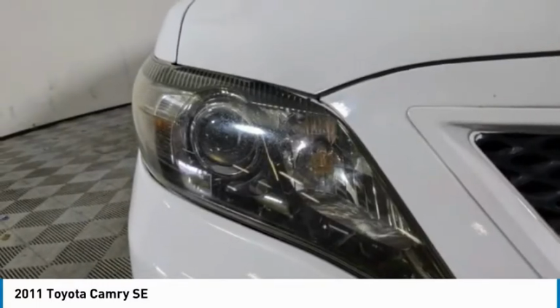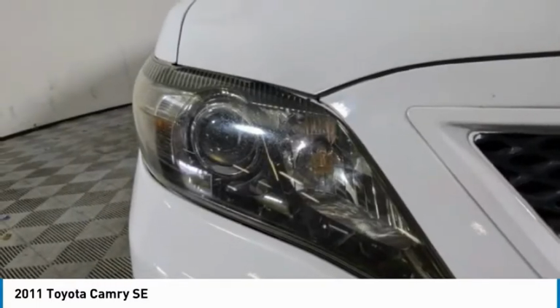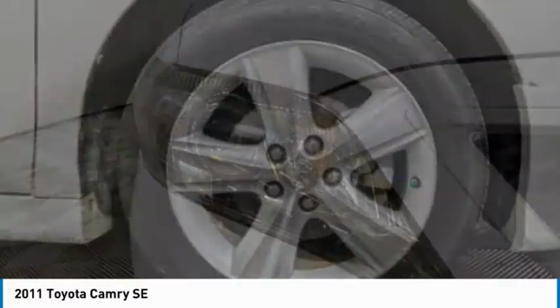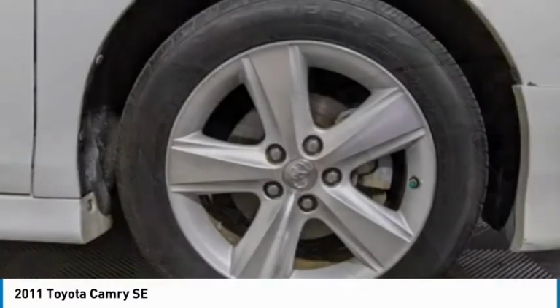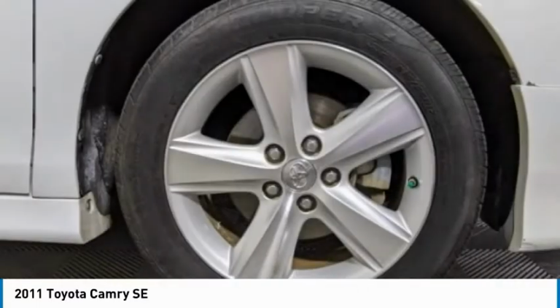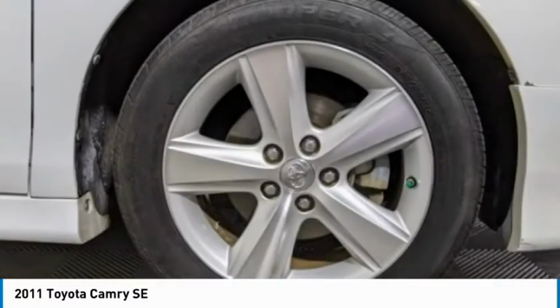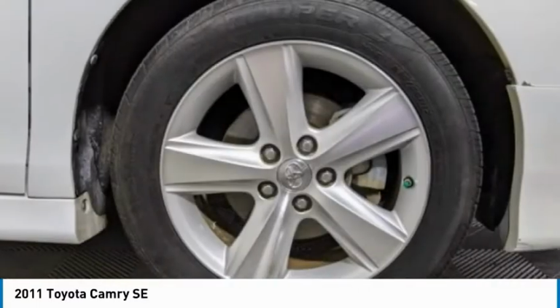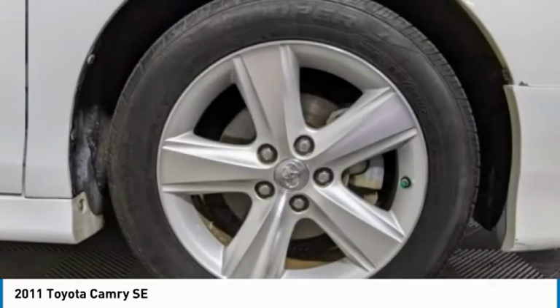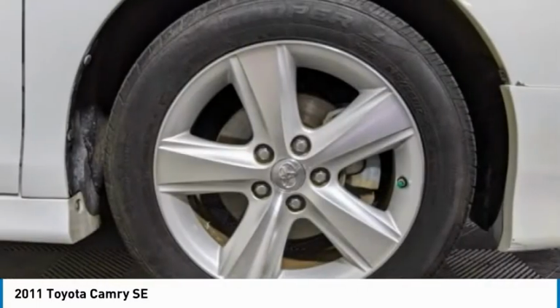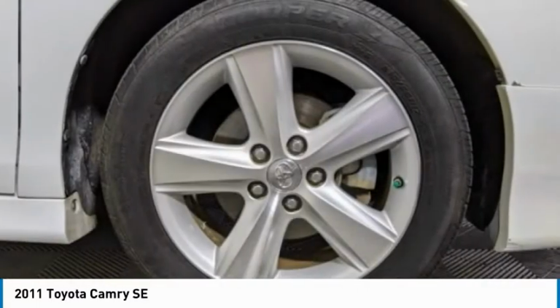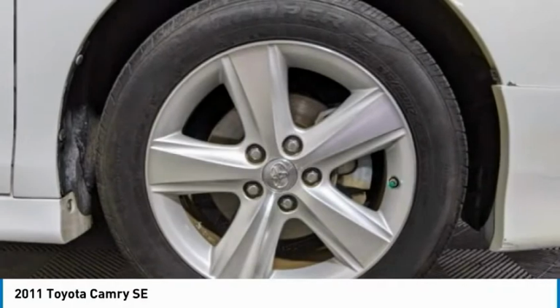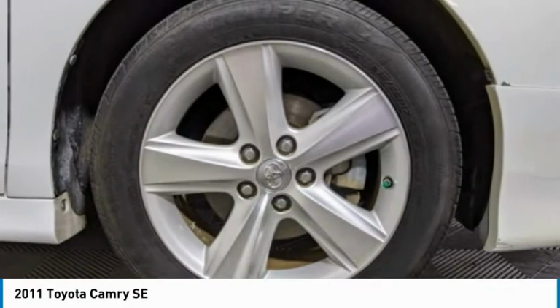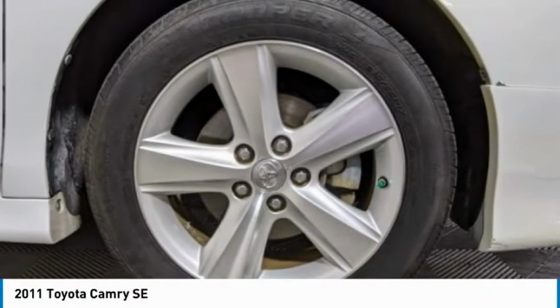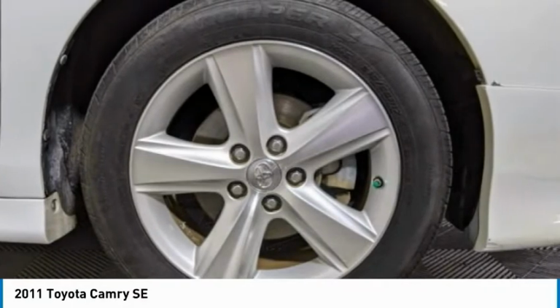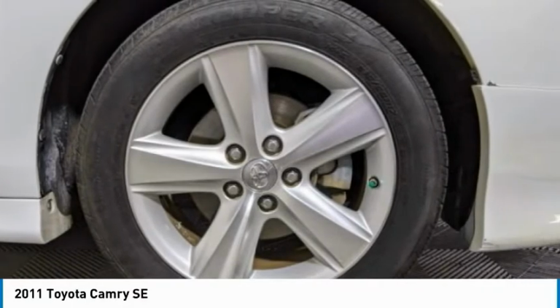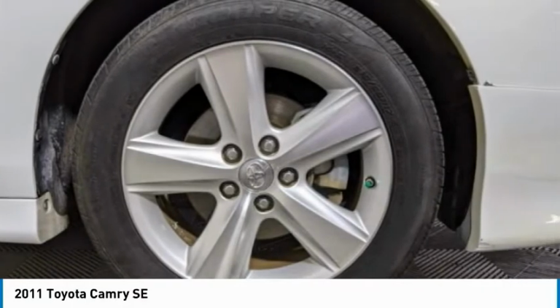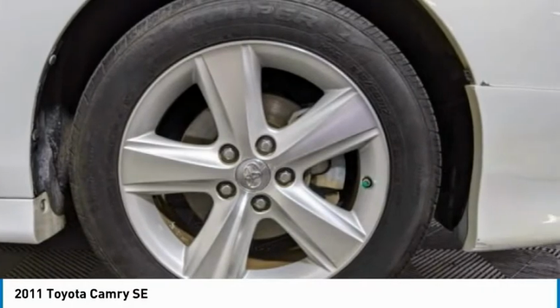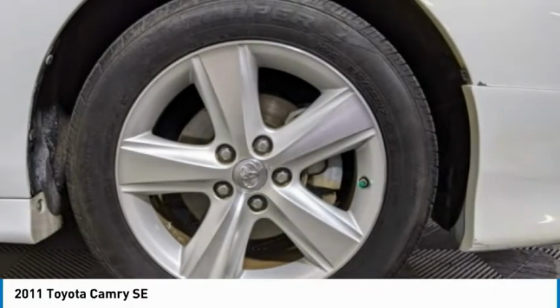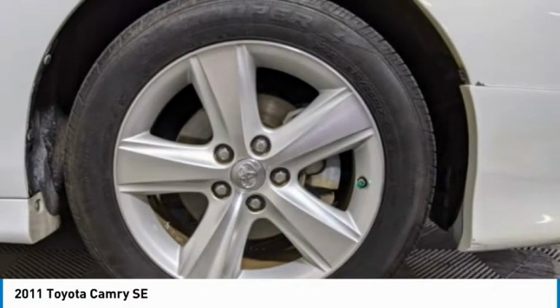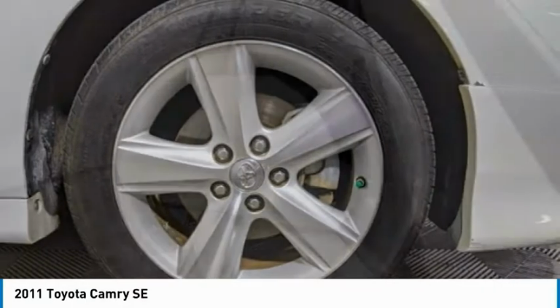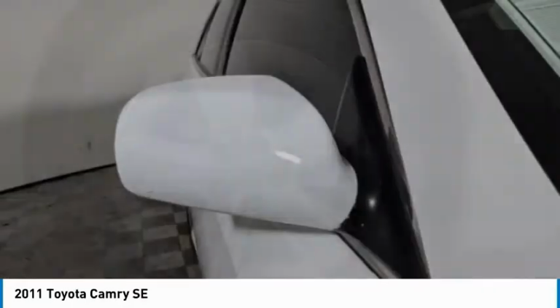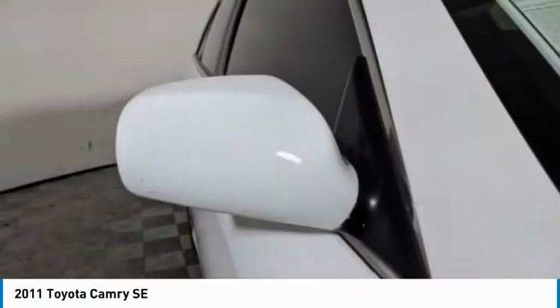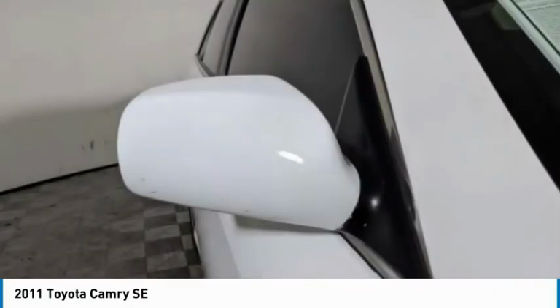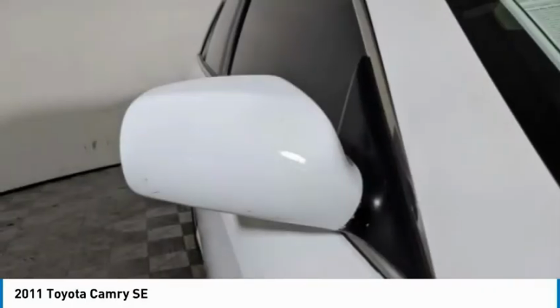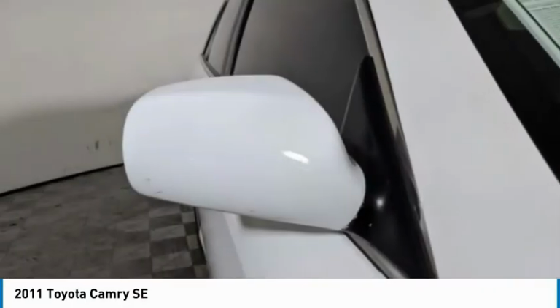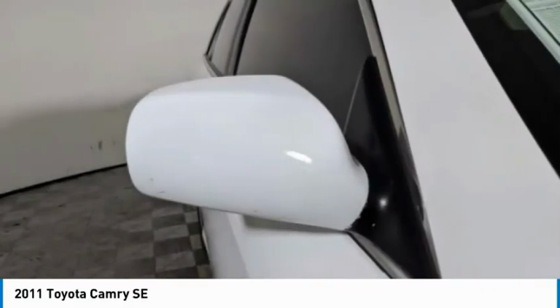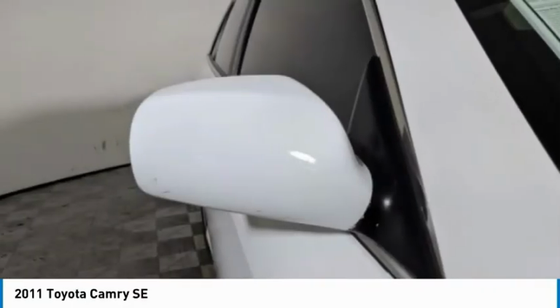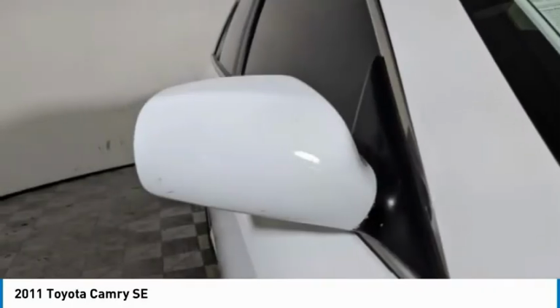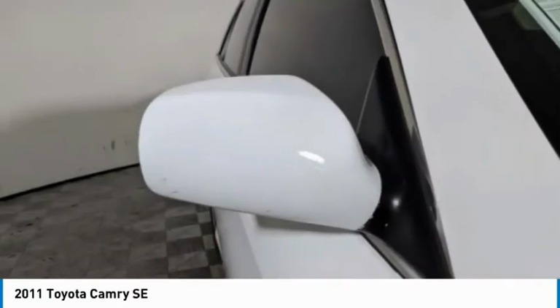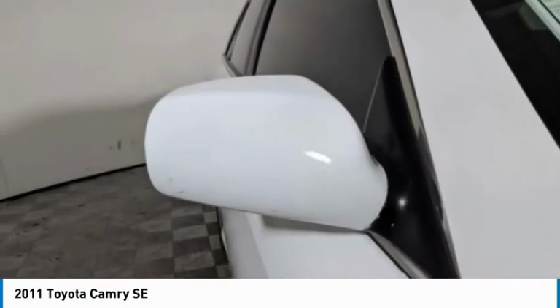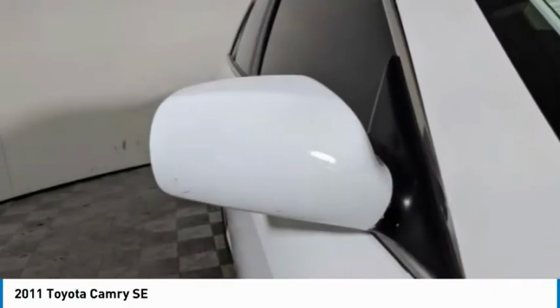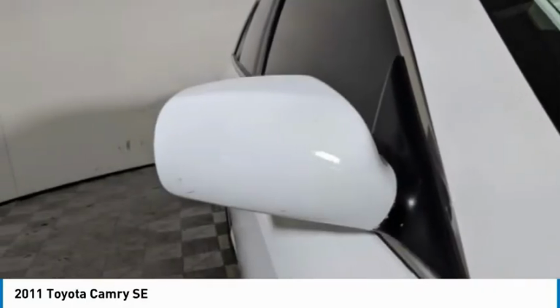Front and rear performance tires. Come take a test drive today.